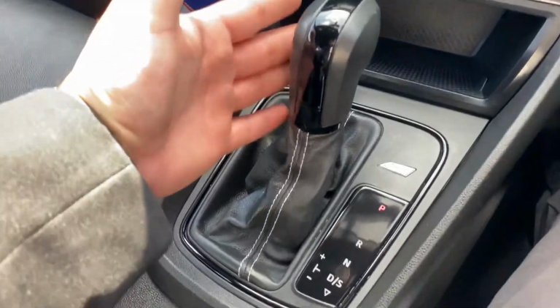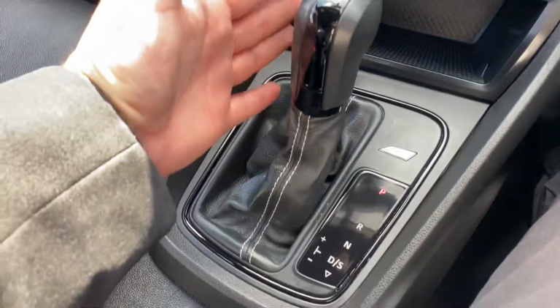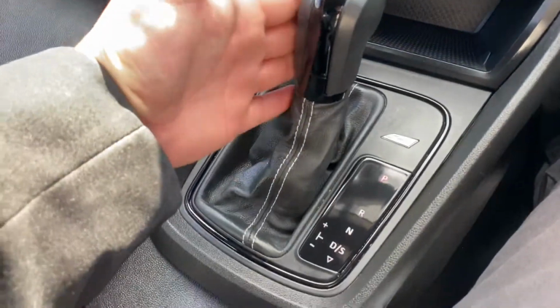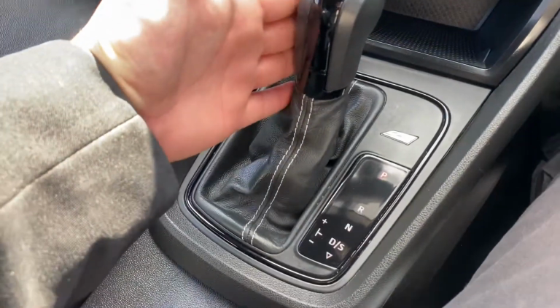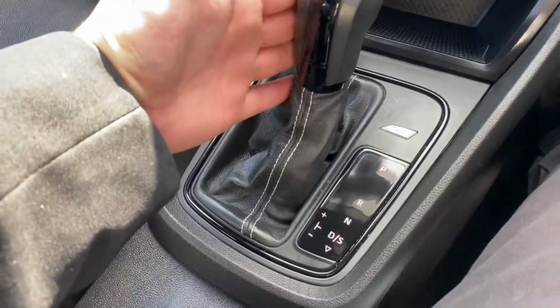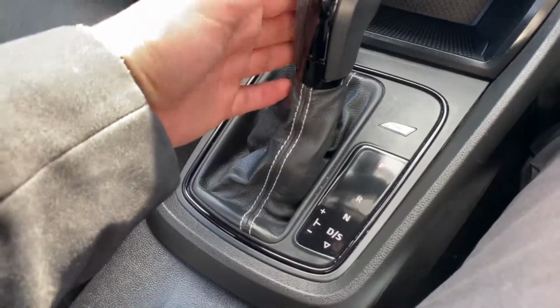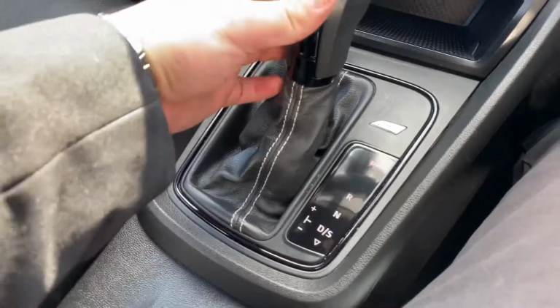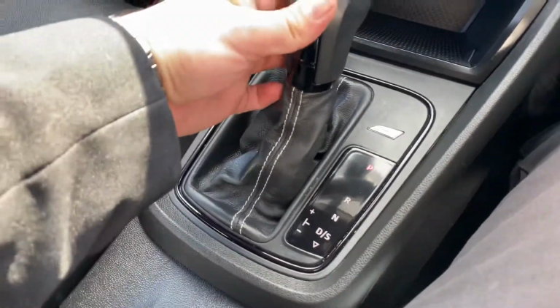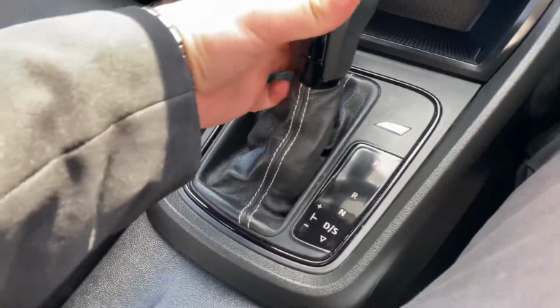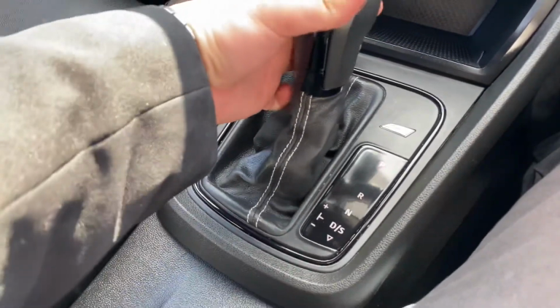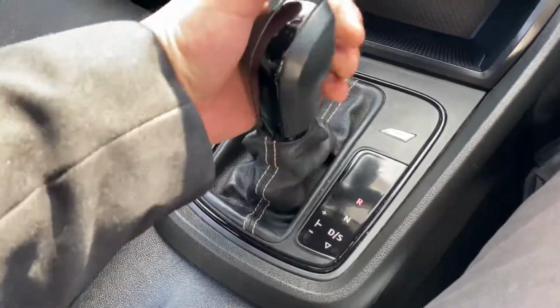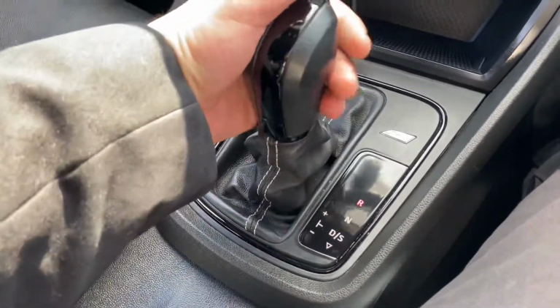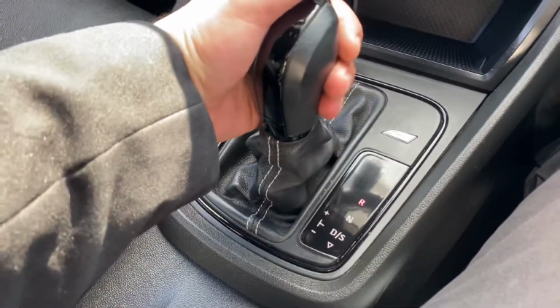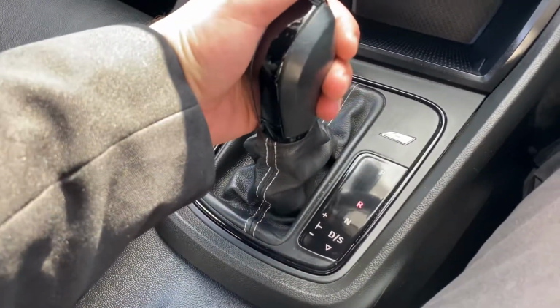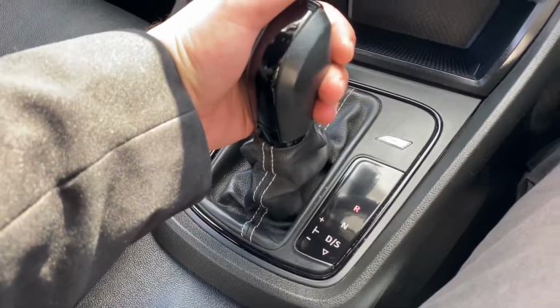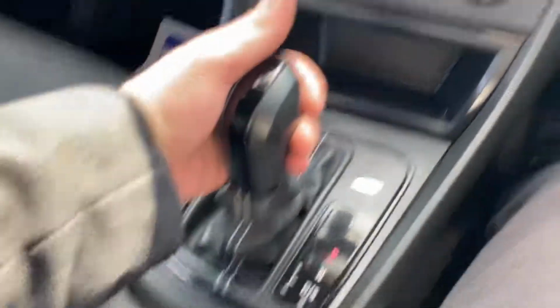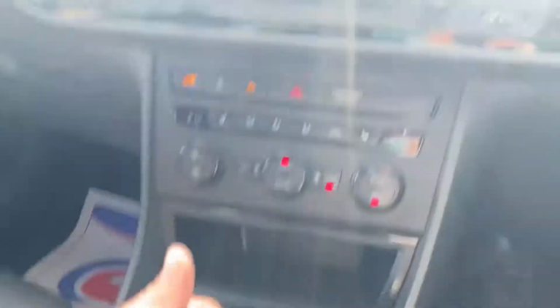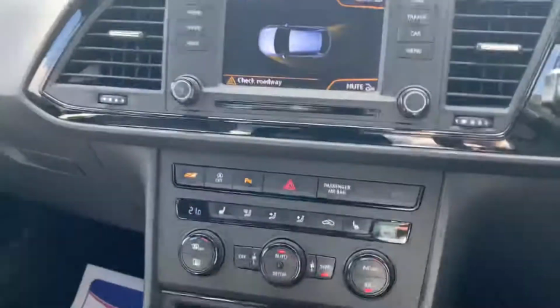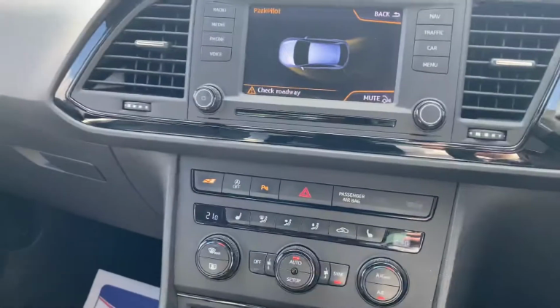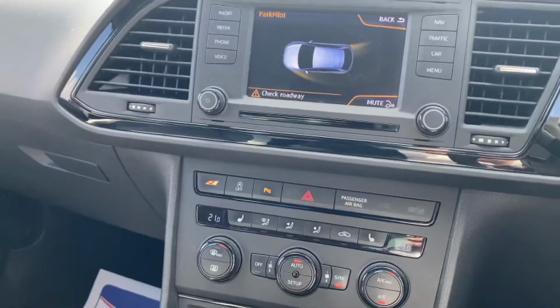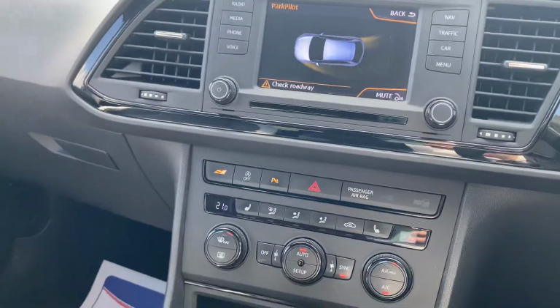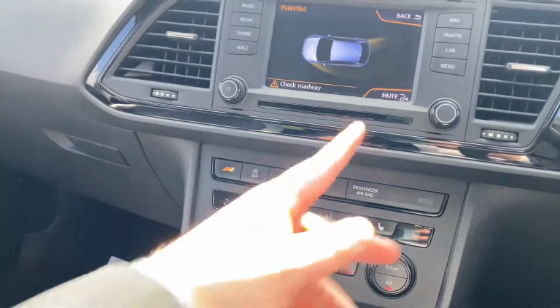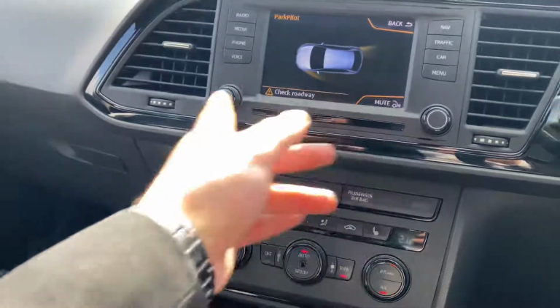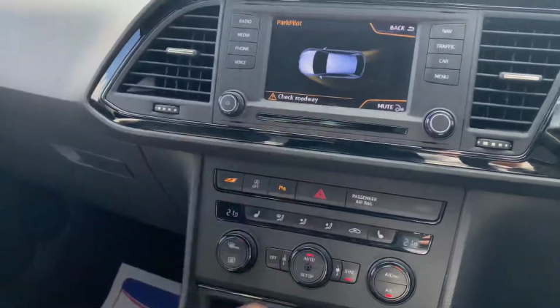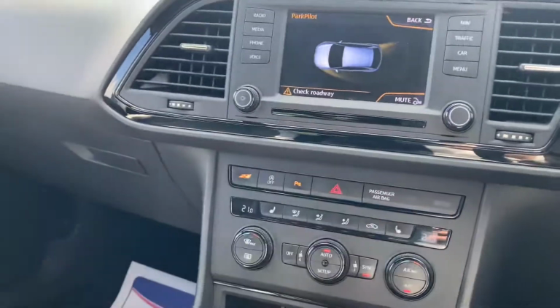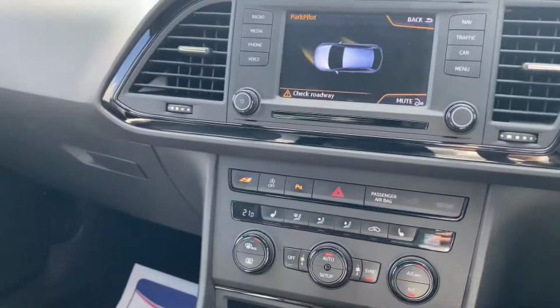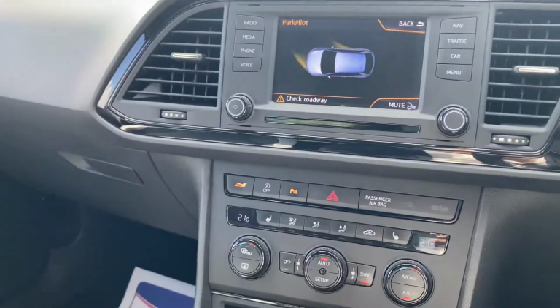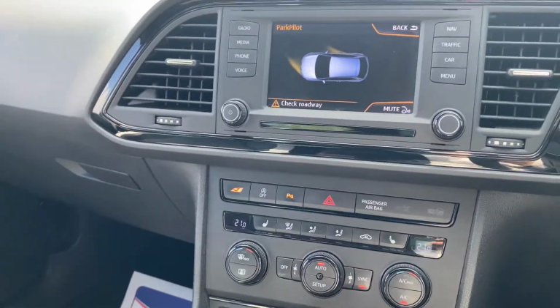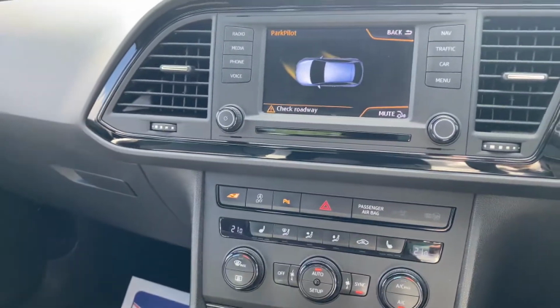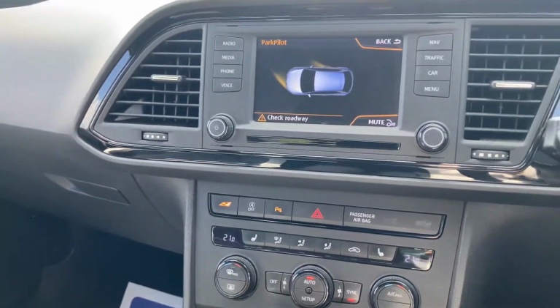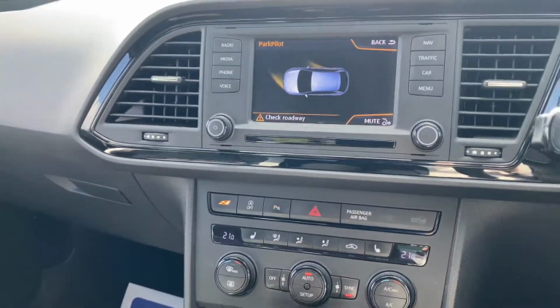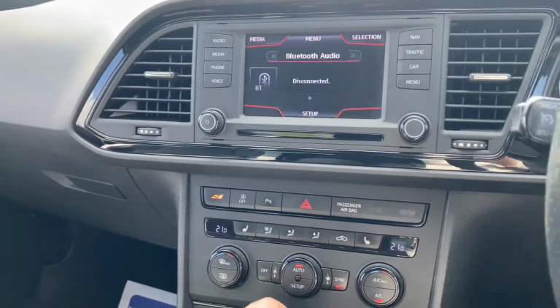You've got the automatic gearbox with this vehicle. In fact, if I put it into reverse you'll see the parking sensors pop up there as well.